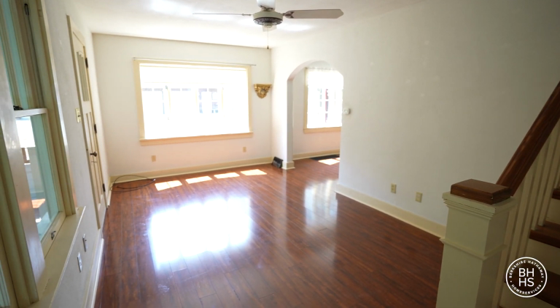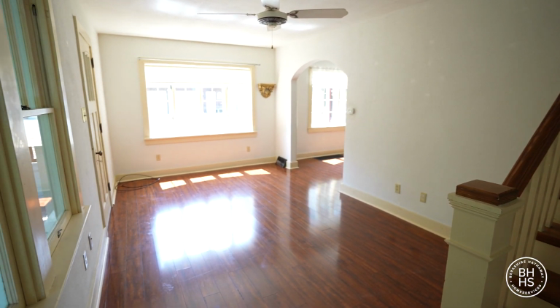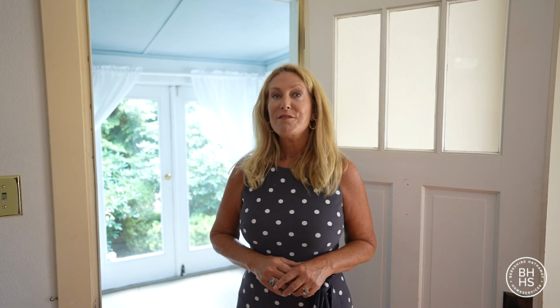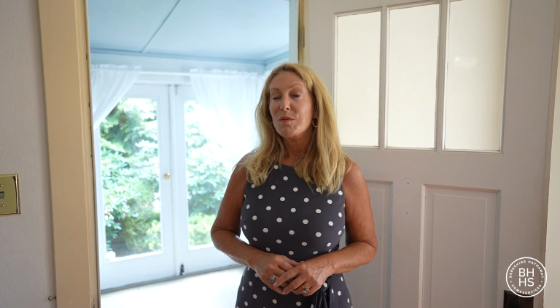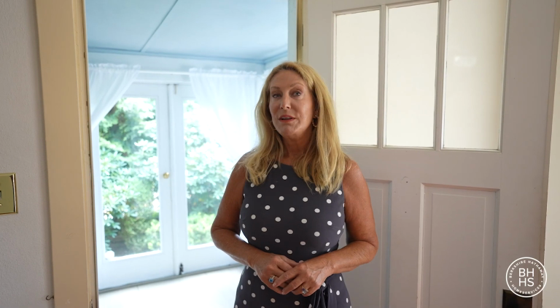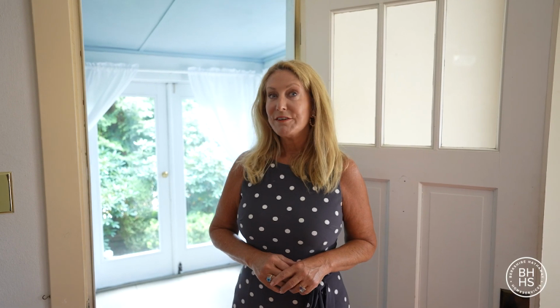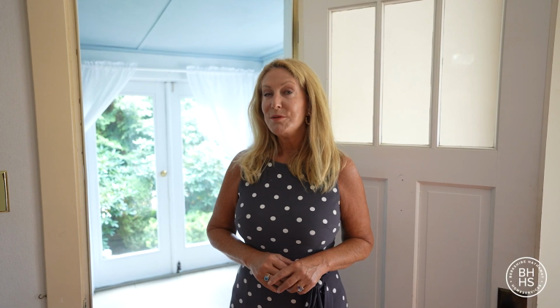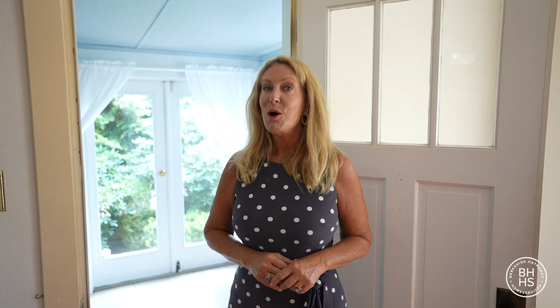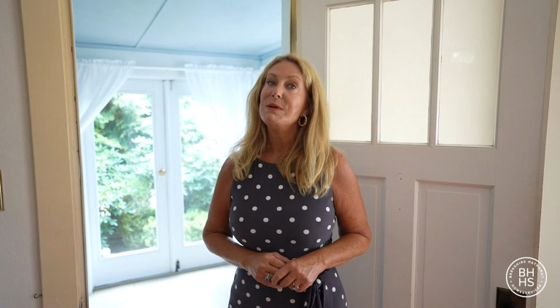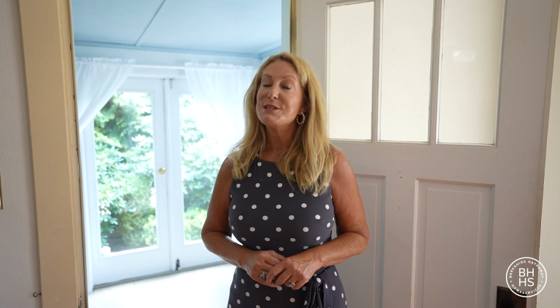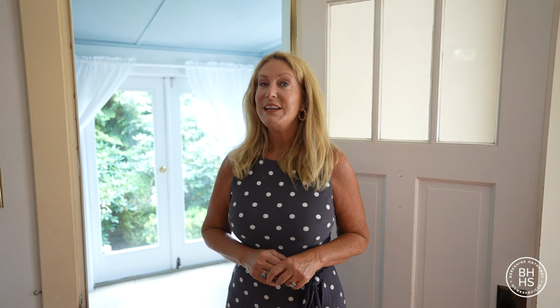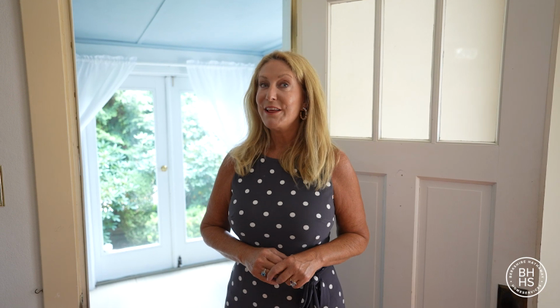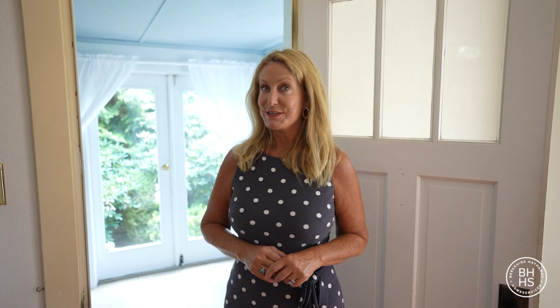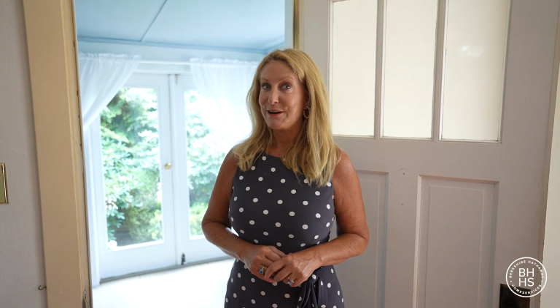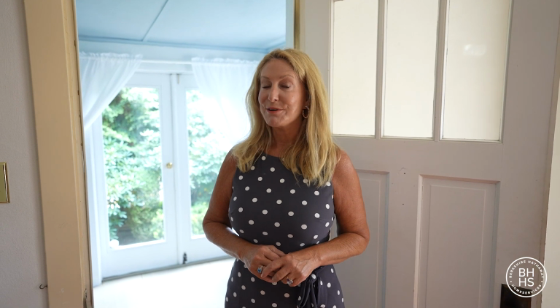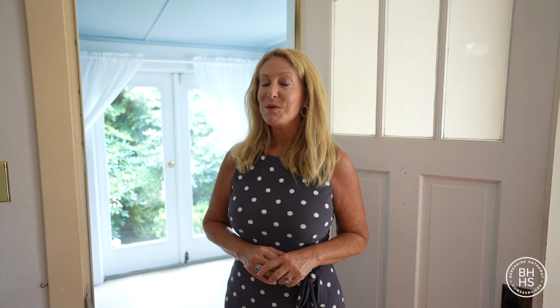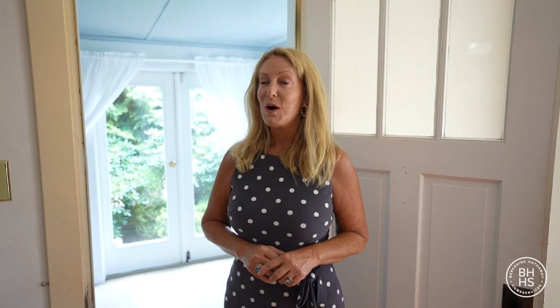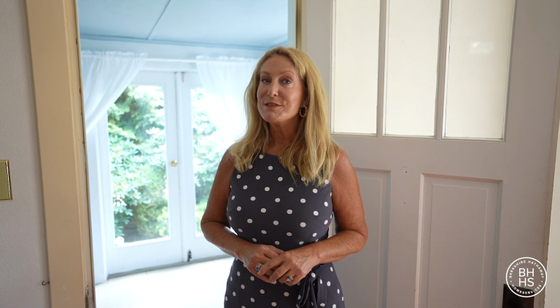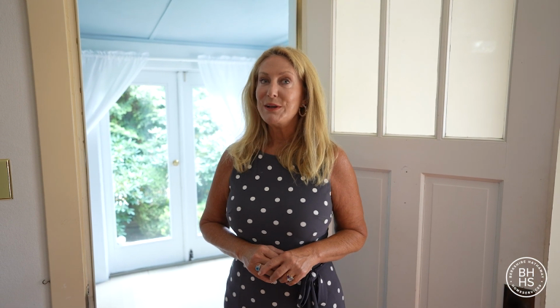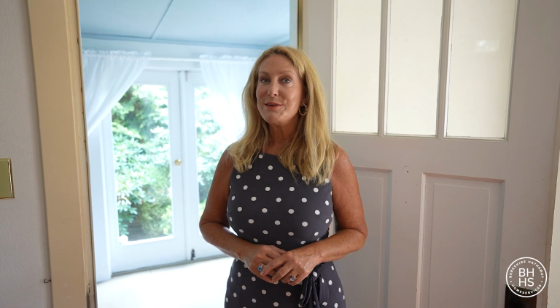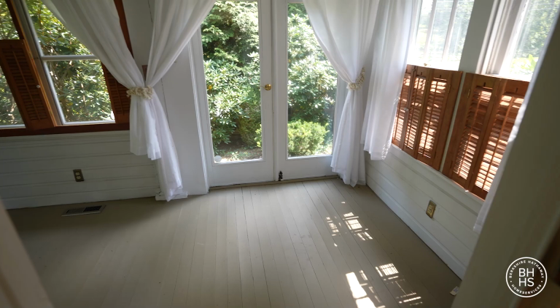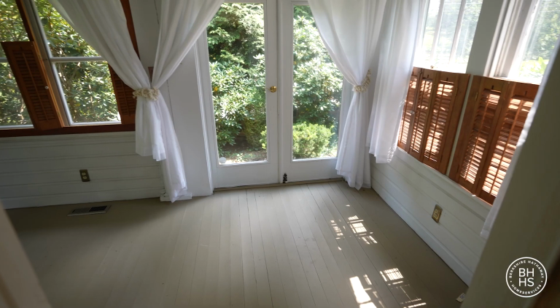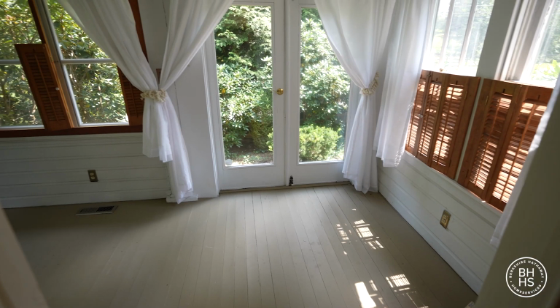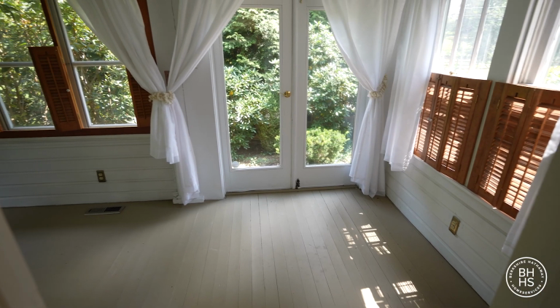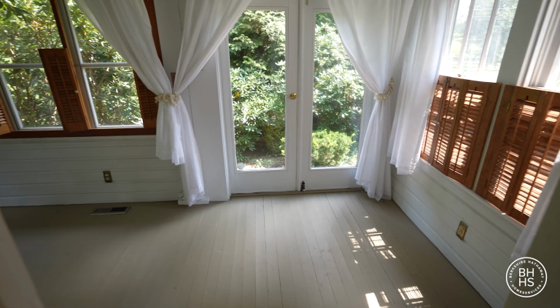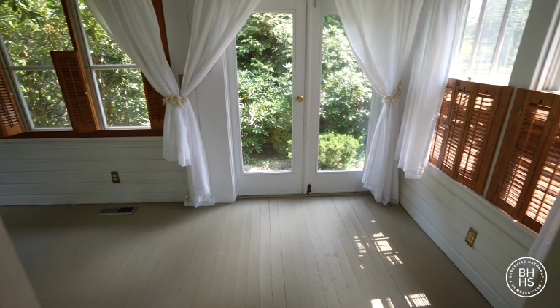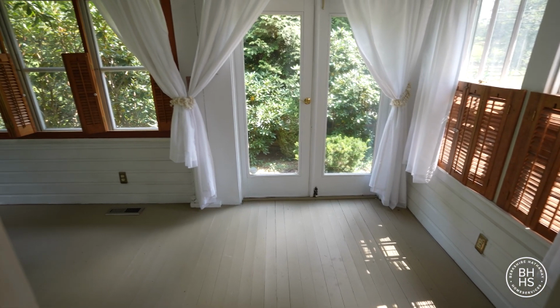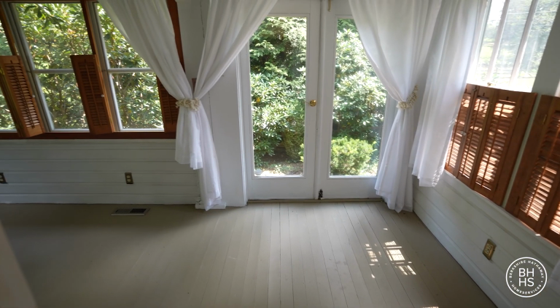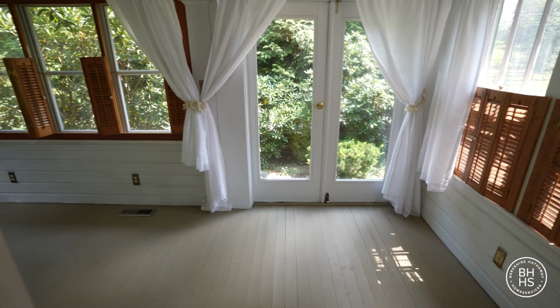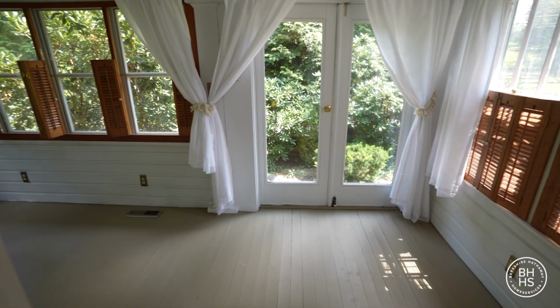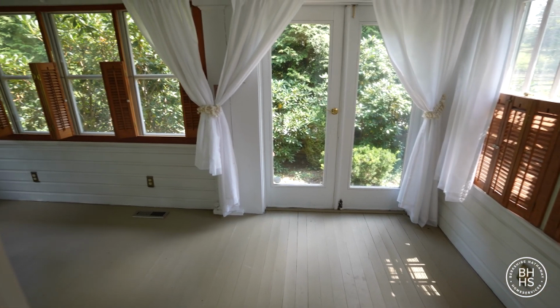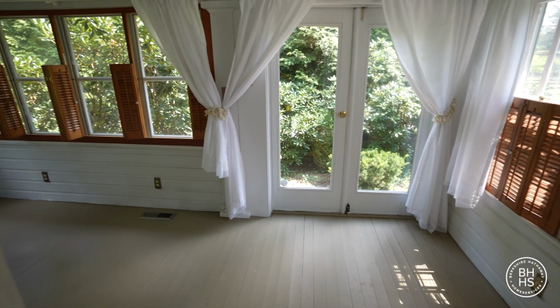The formal living room opens to another sunroom with walls of windows and a glass door walking out to the front patio.